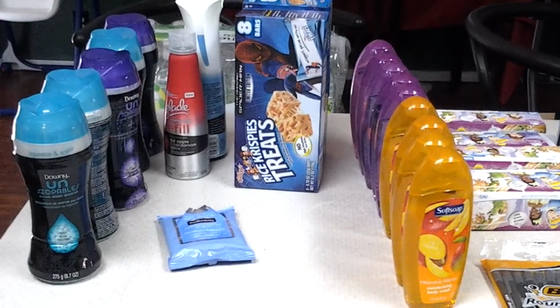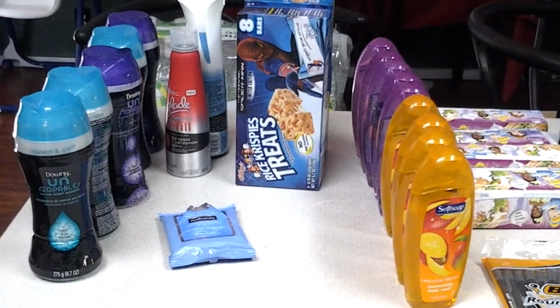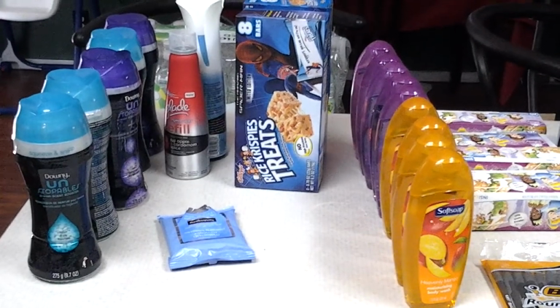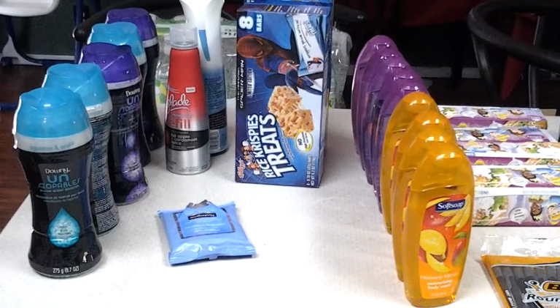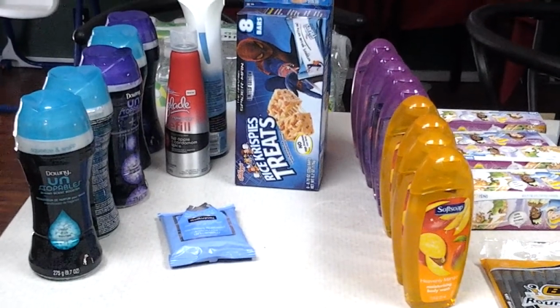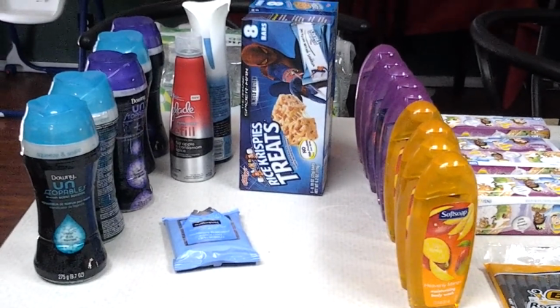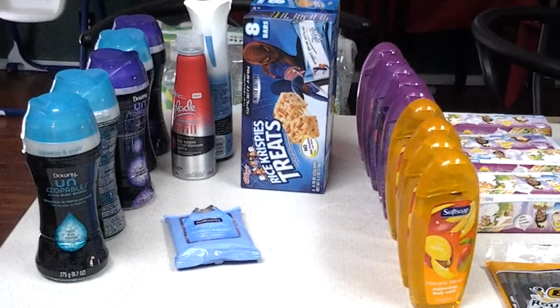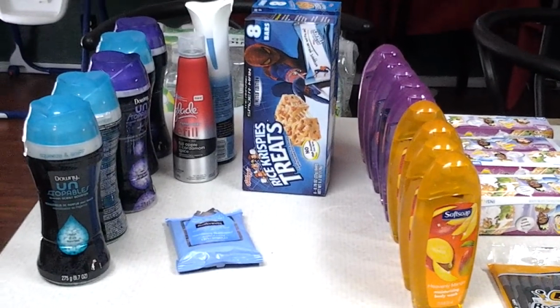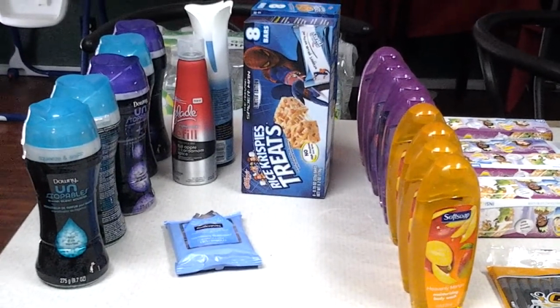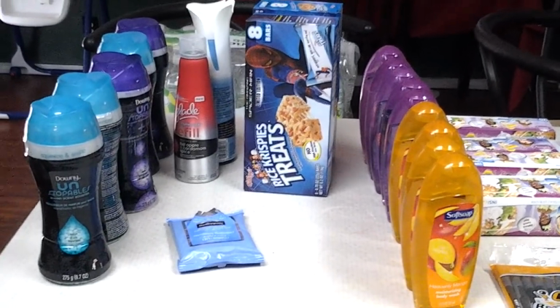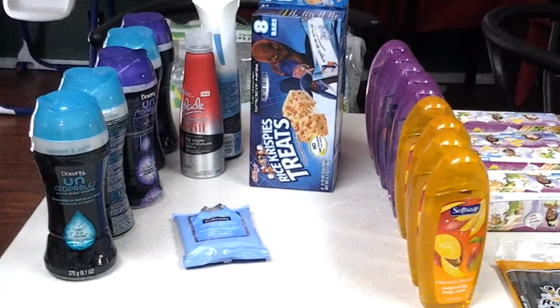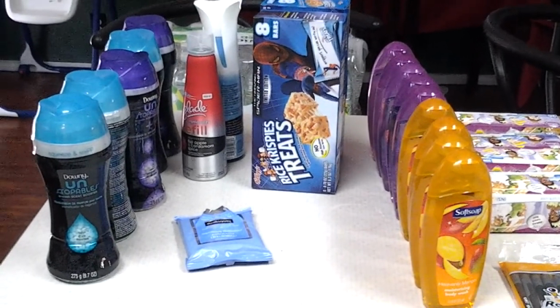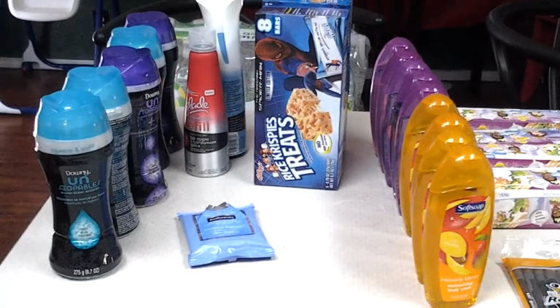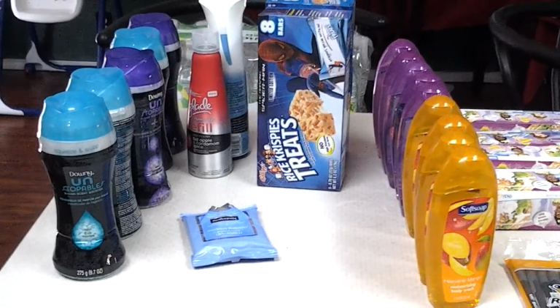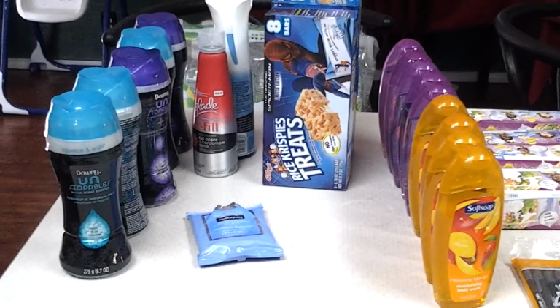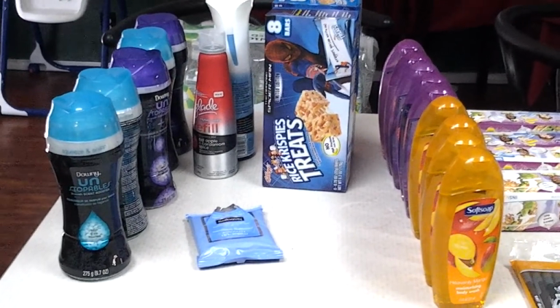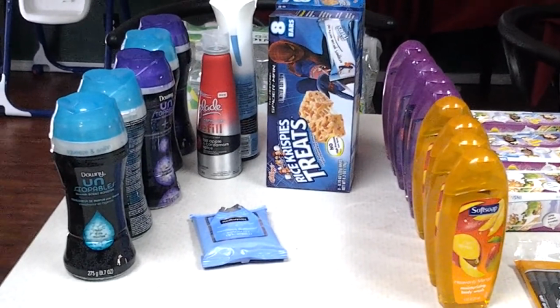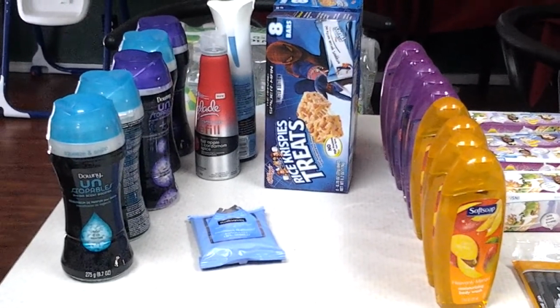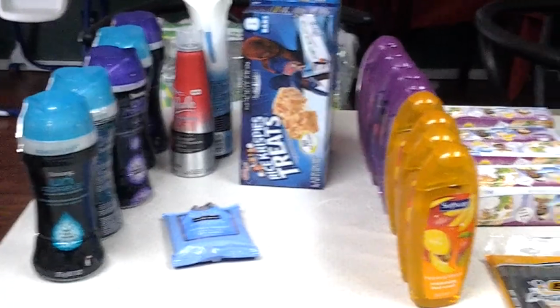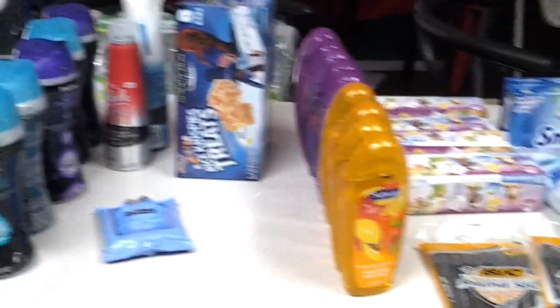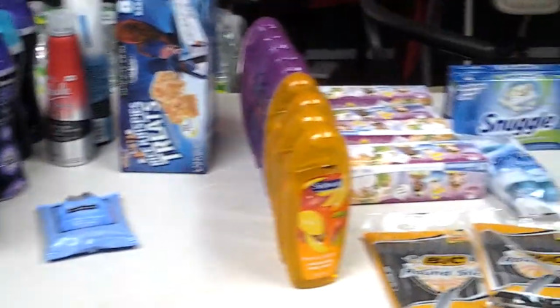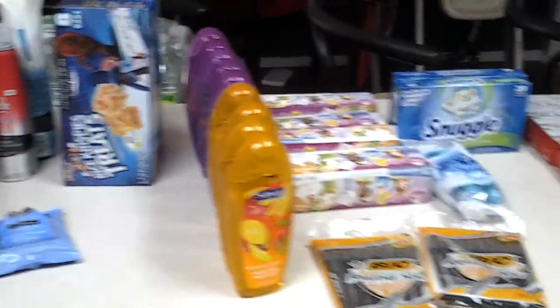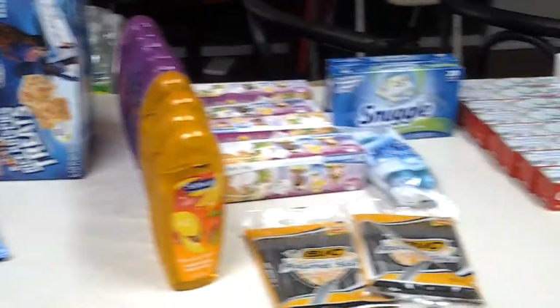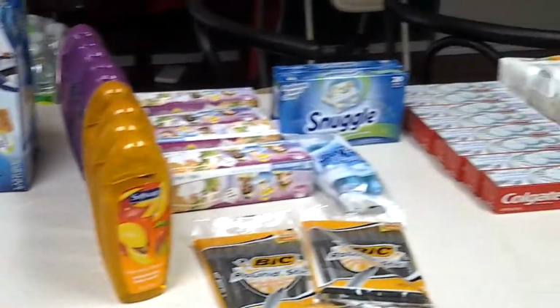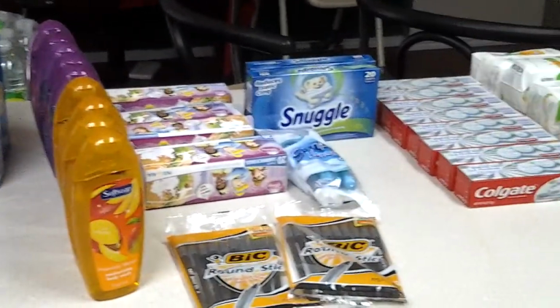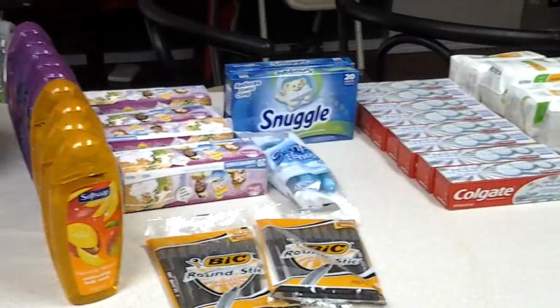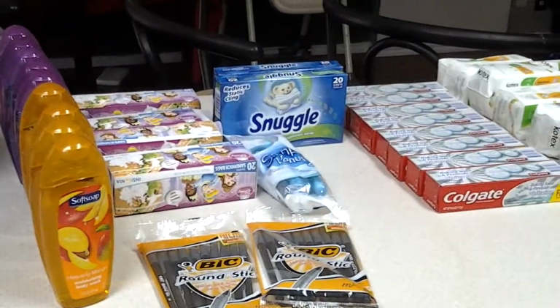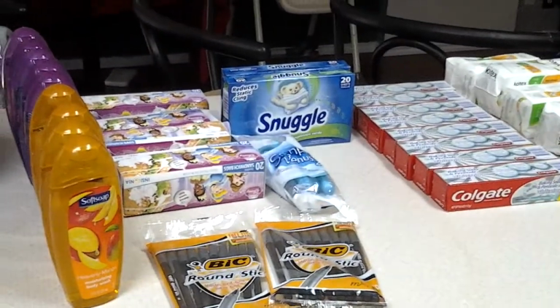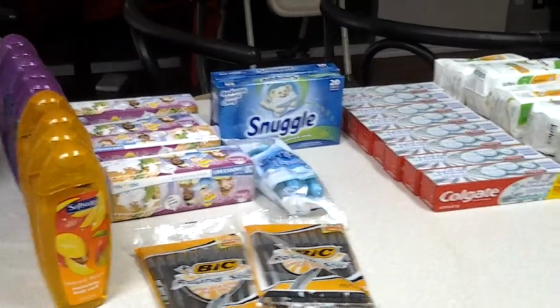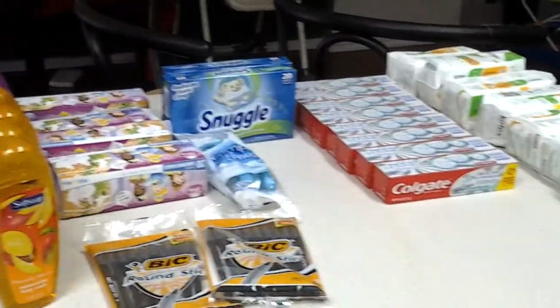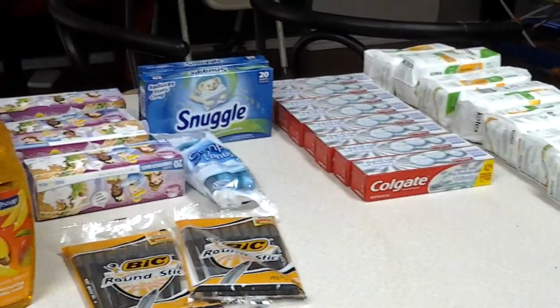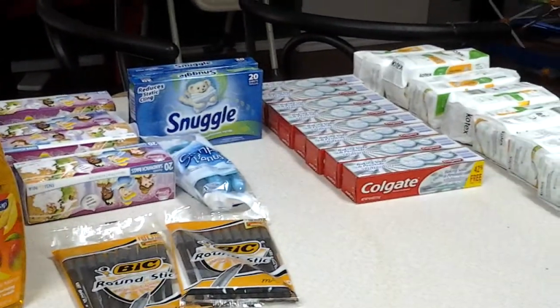Hi everyone, I just wanted to show you my haul for today. I went to Target and then I also went to Dollar General.